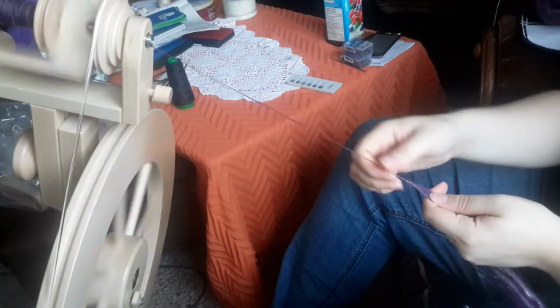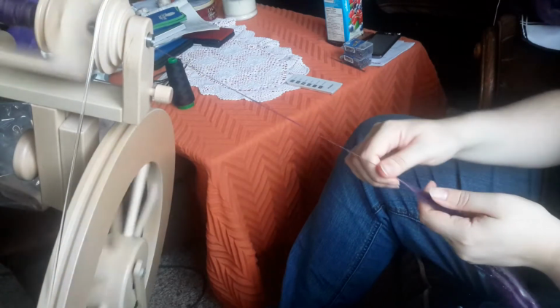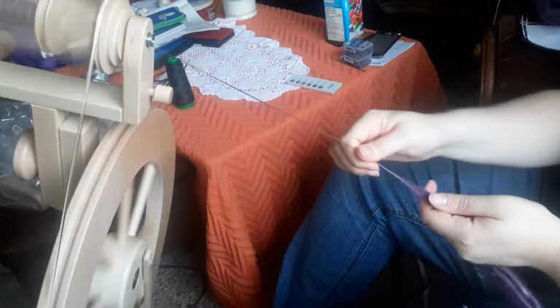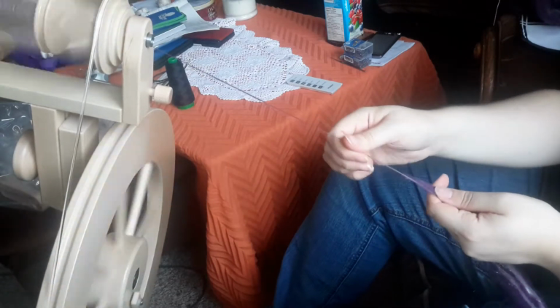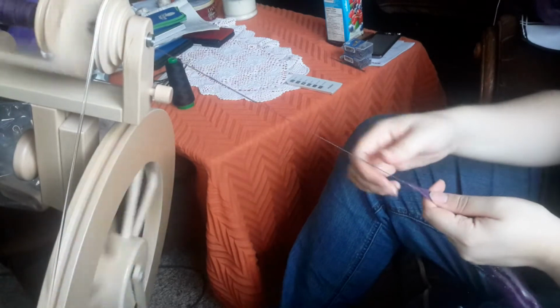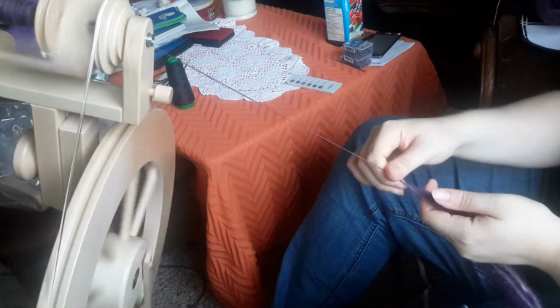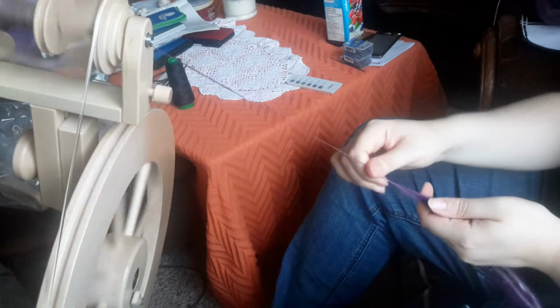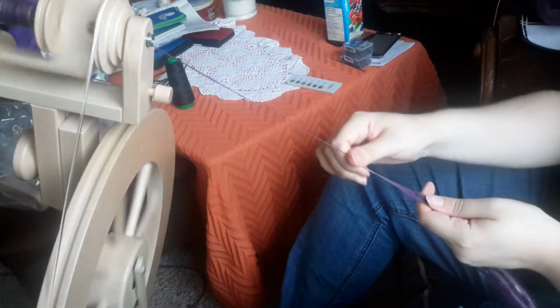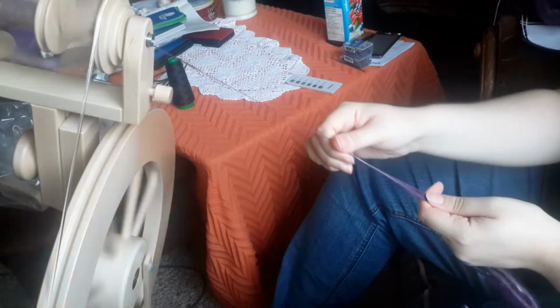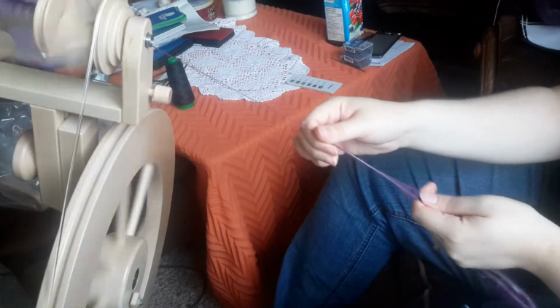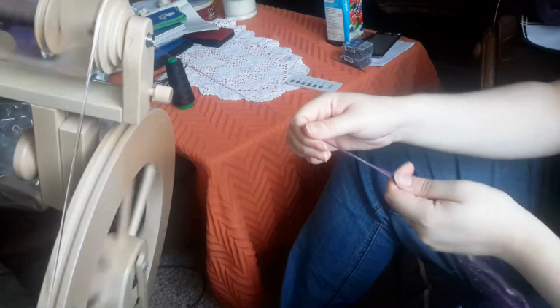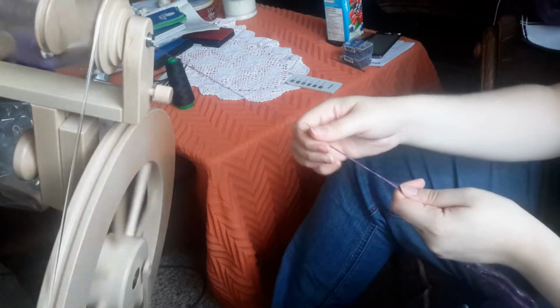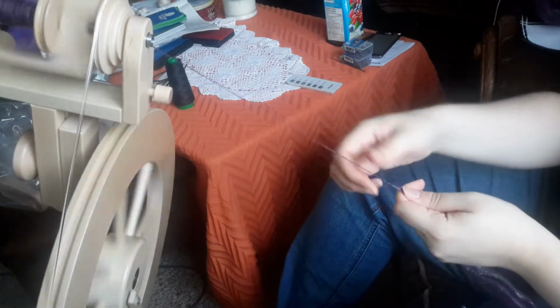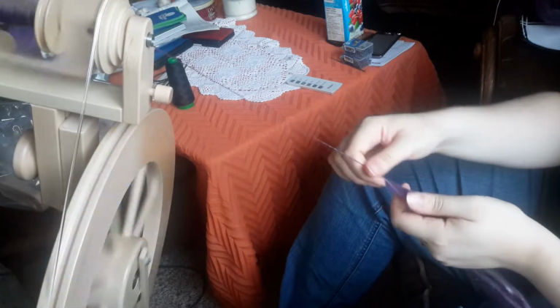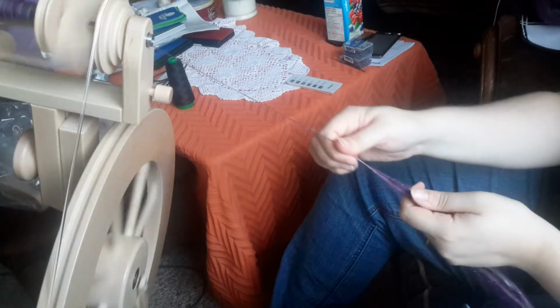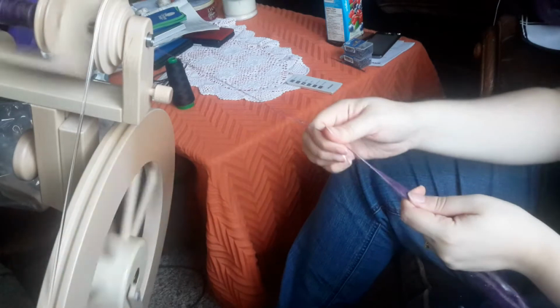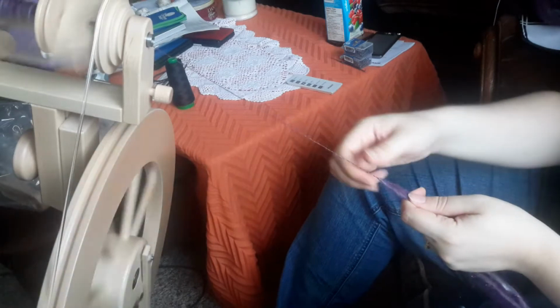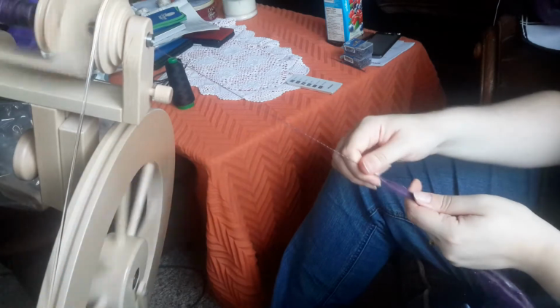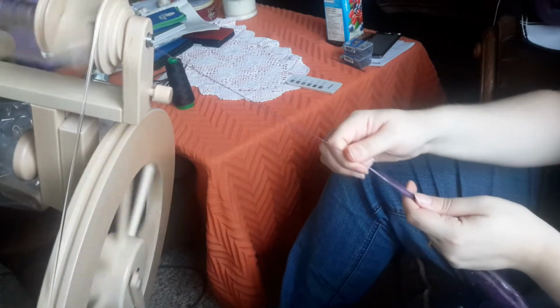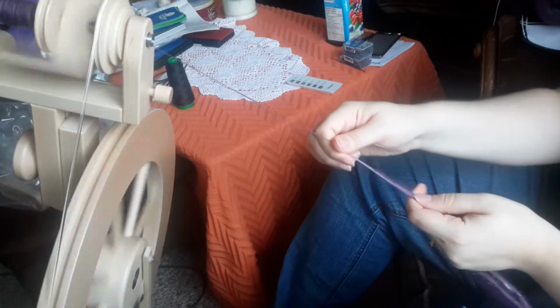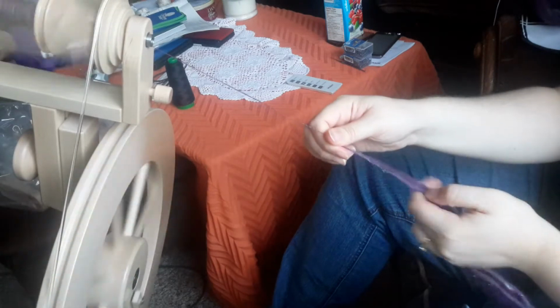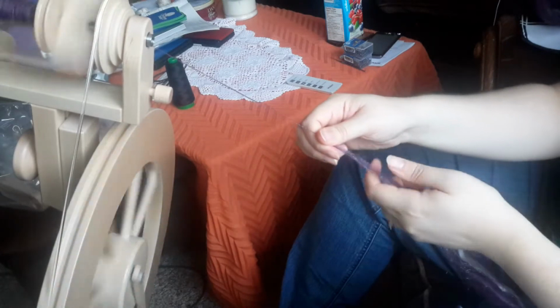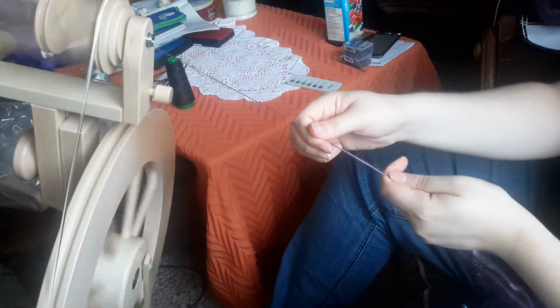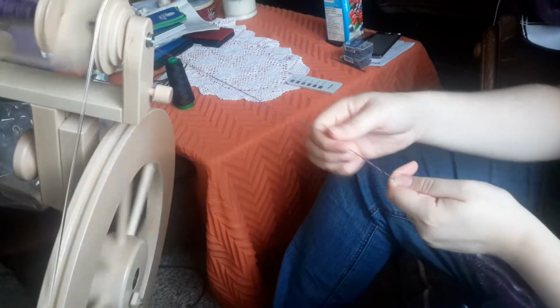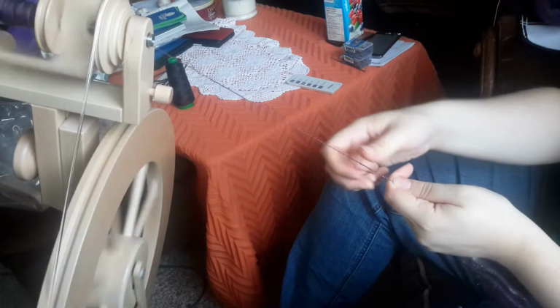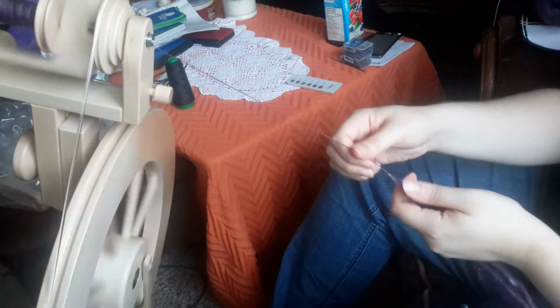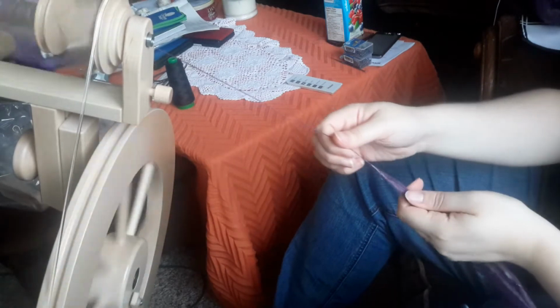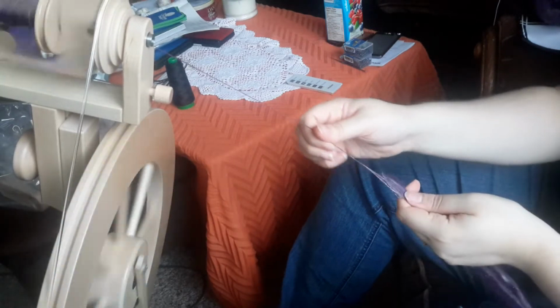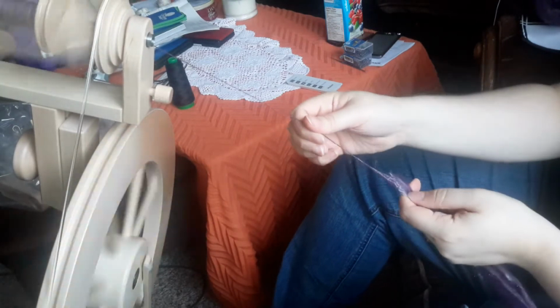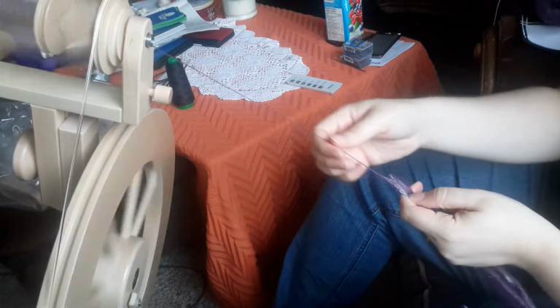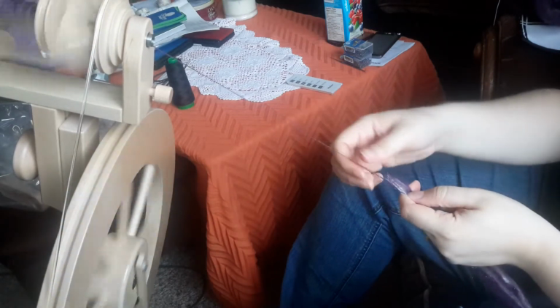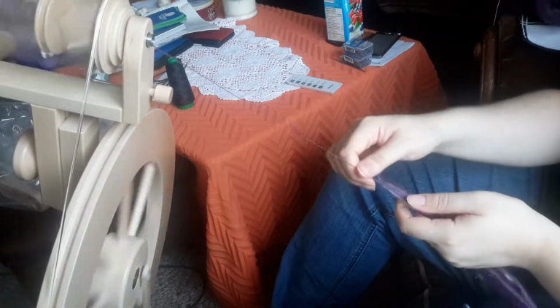I think I might leave this as a single to be honest. I am not sure I want to ply it. I think it looks very pretty as it is.